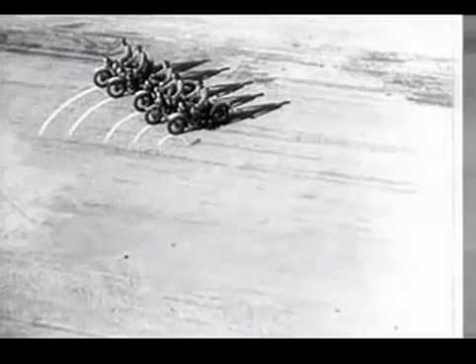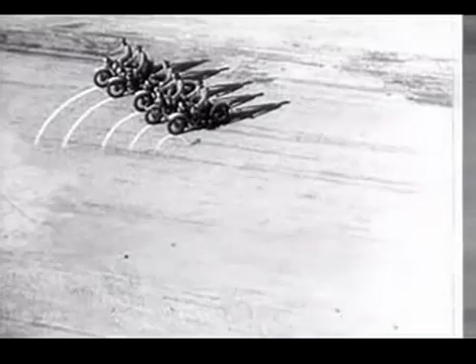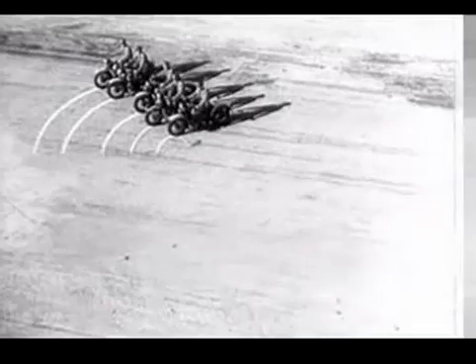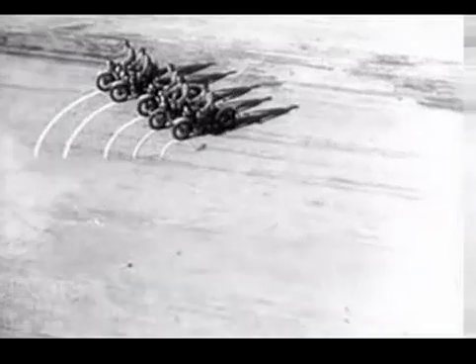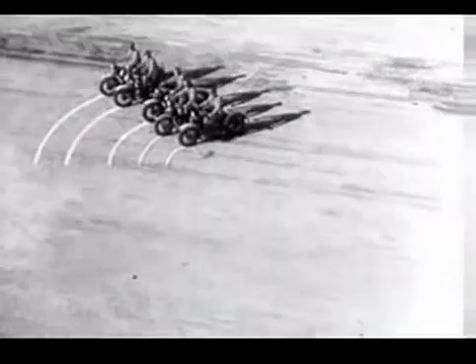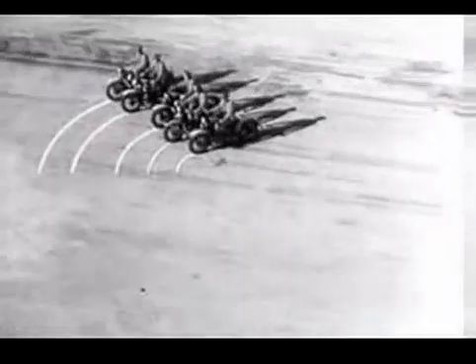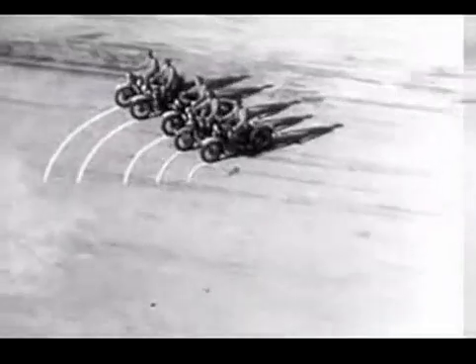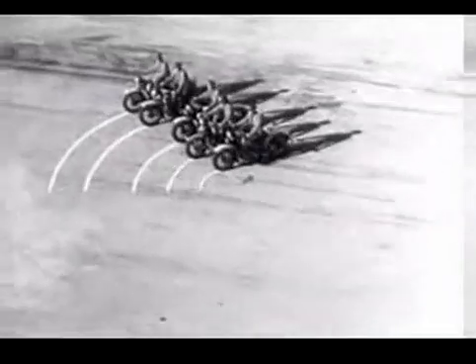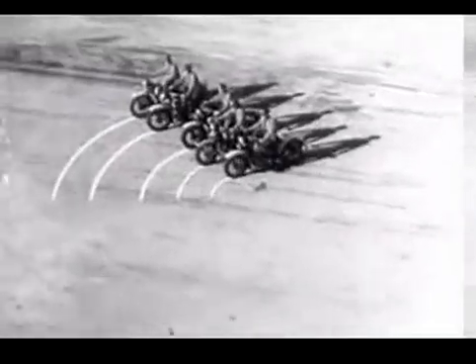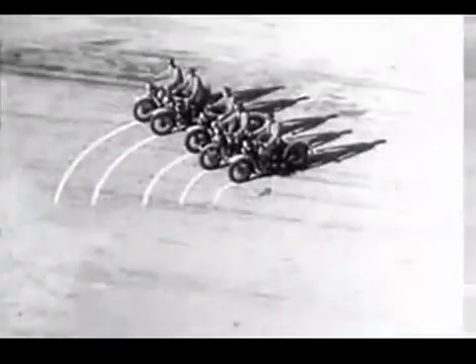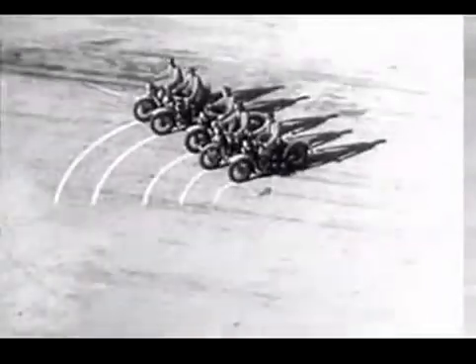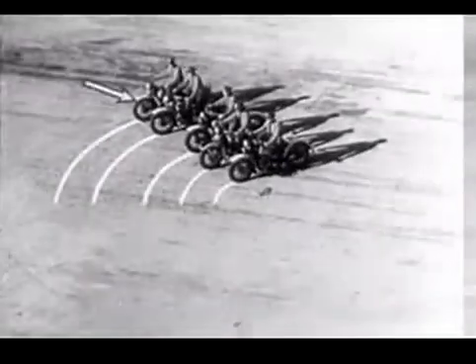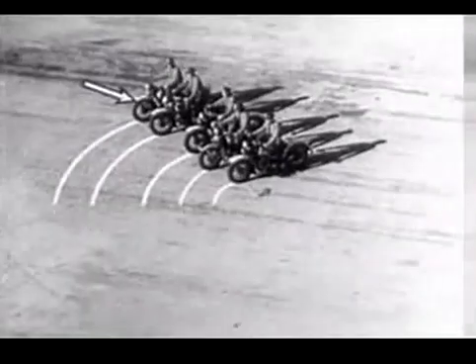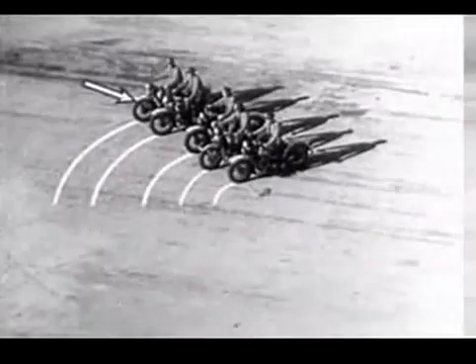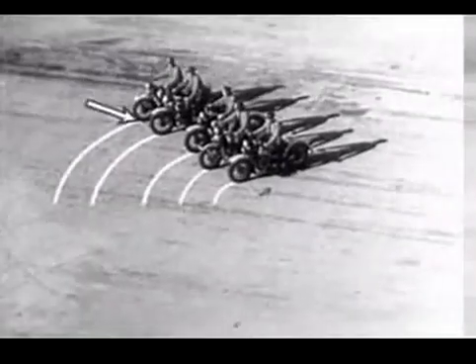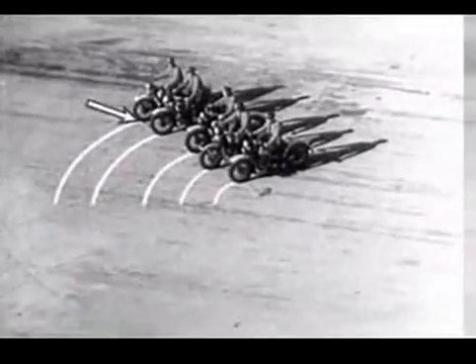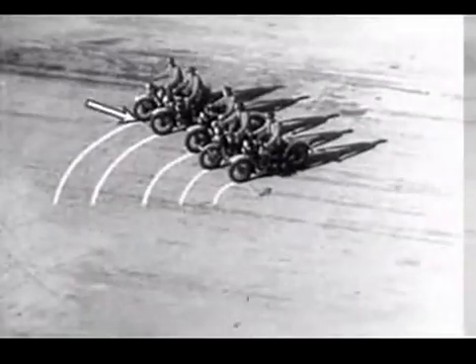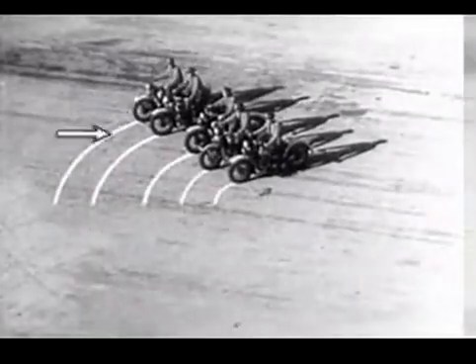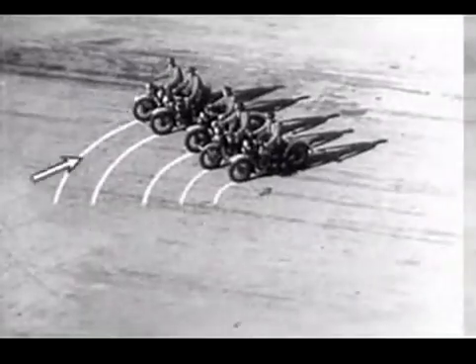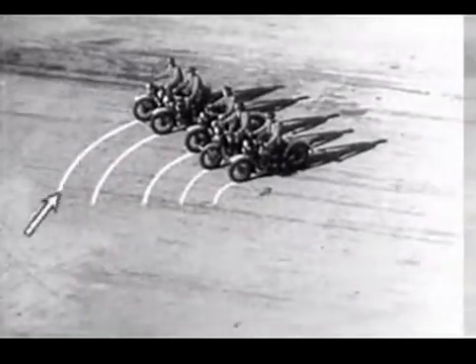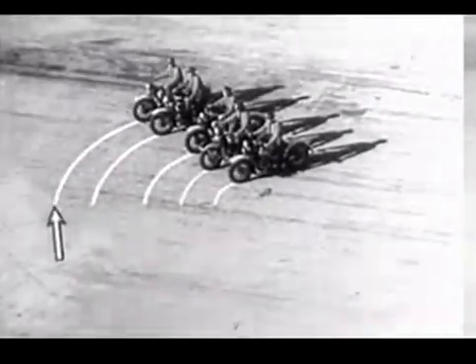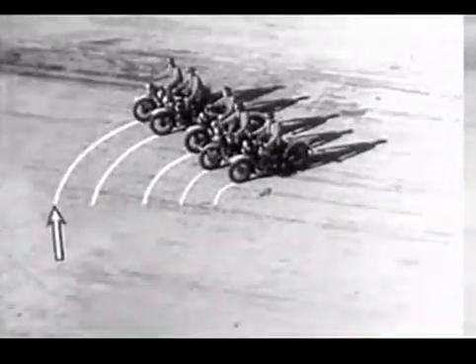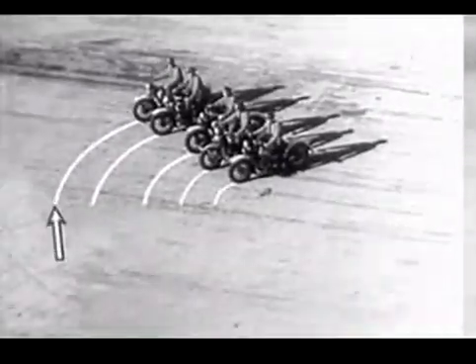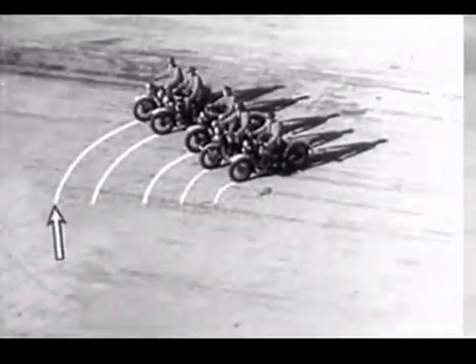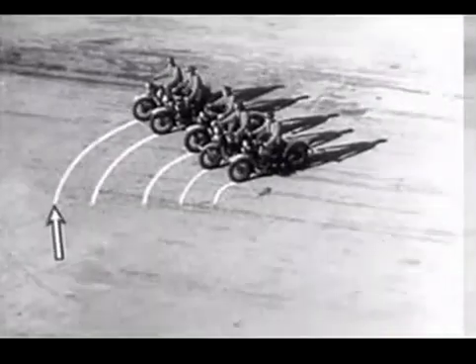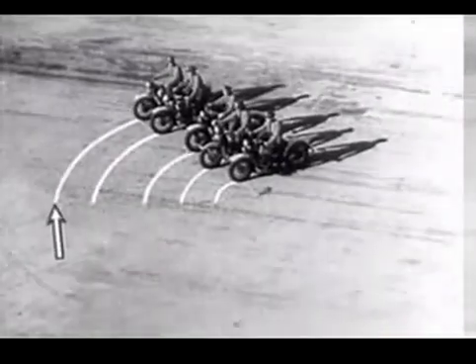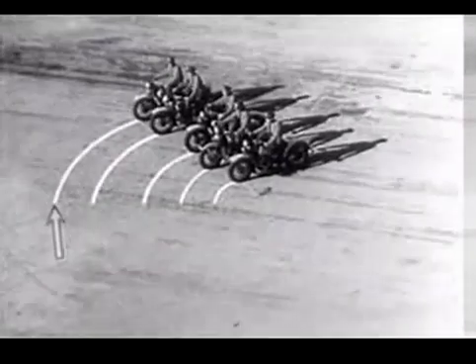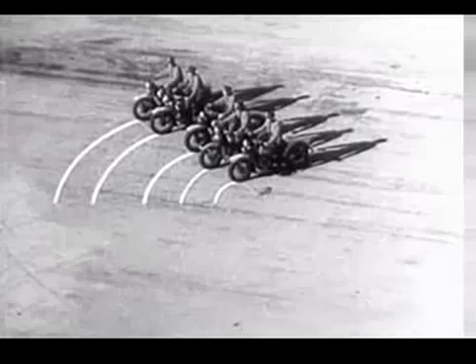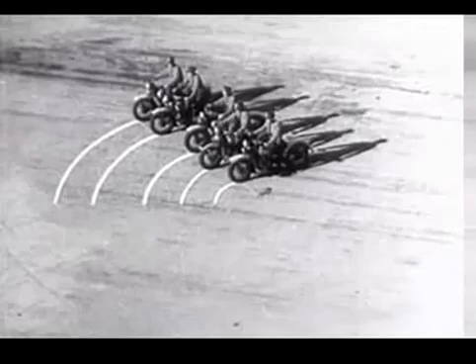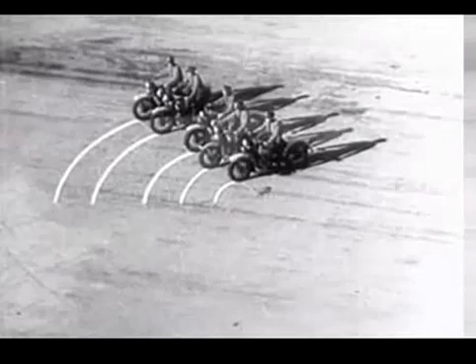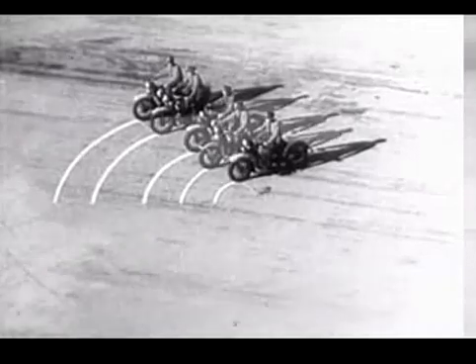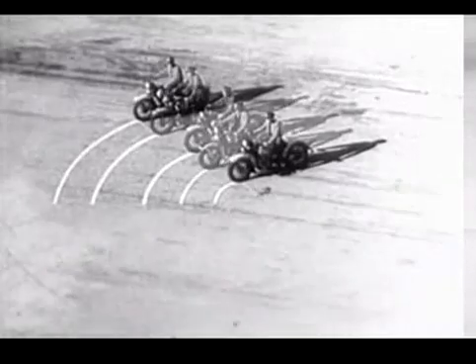The man on the outside has to ride a lot farther and a lot faster in order to keep up with the parade.